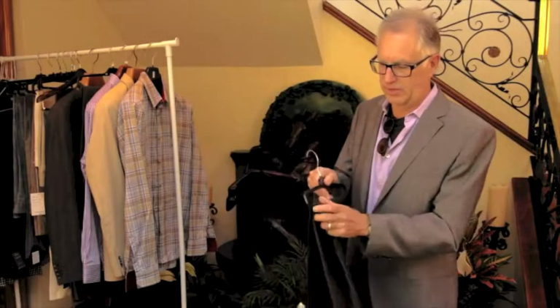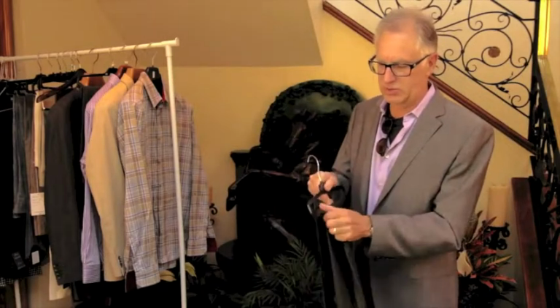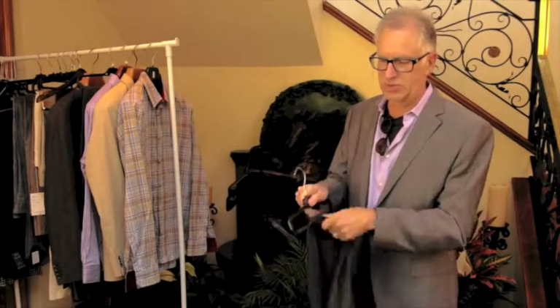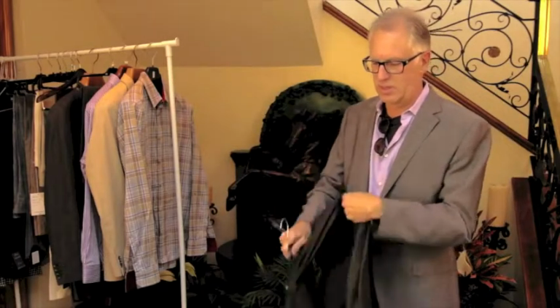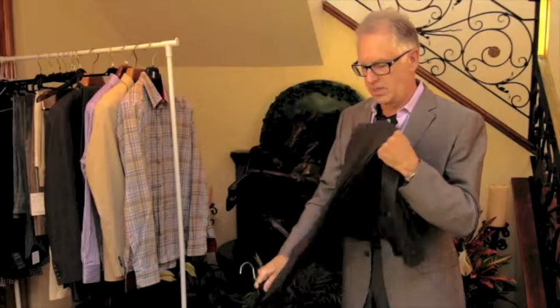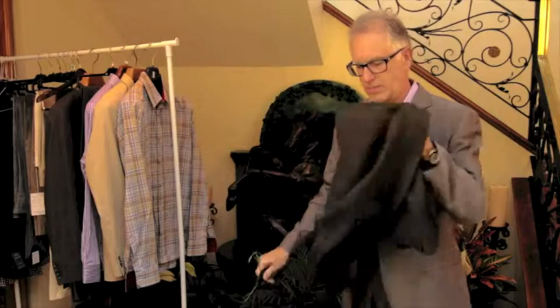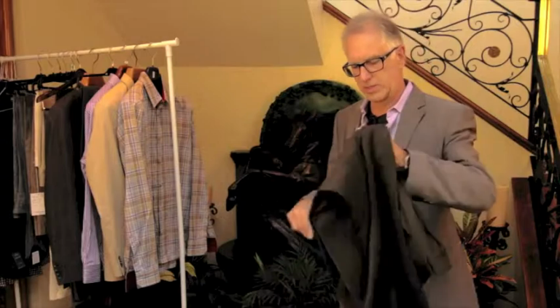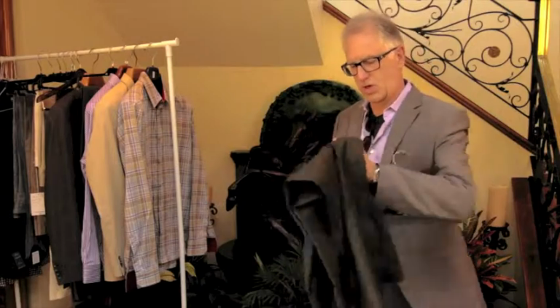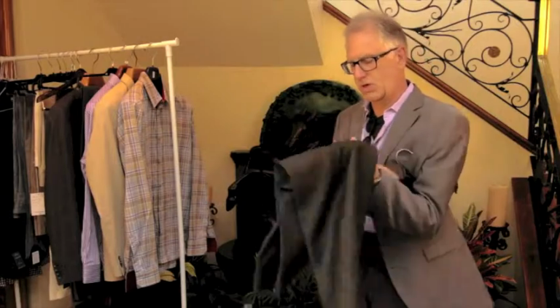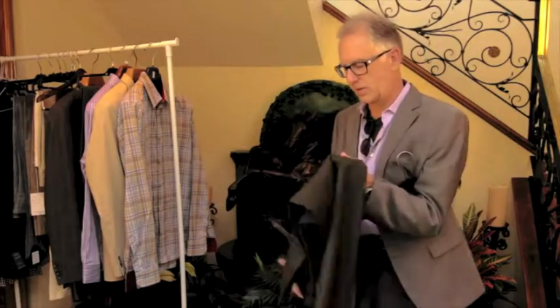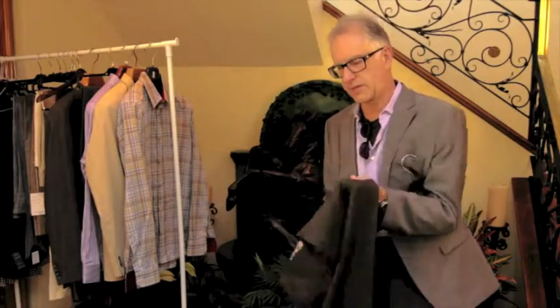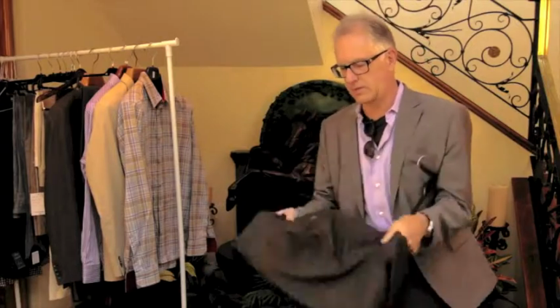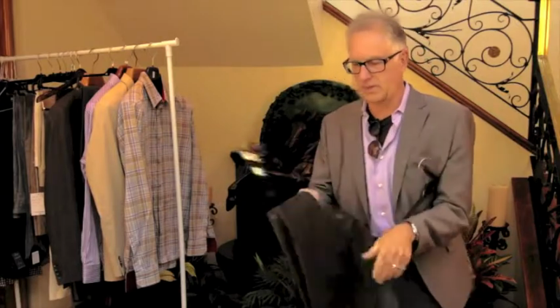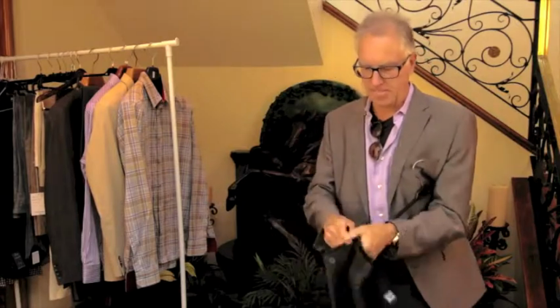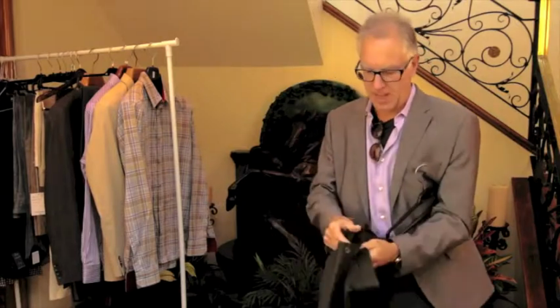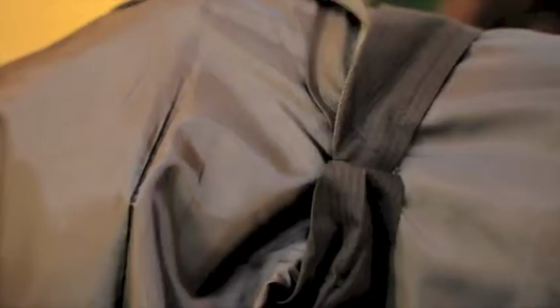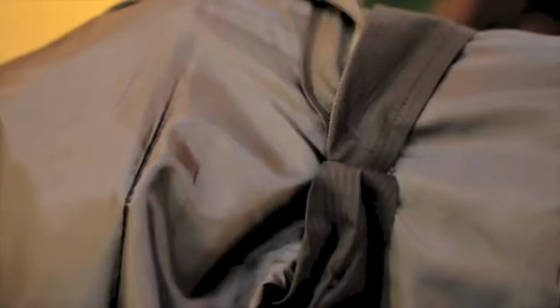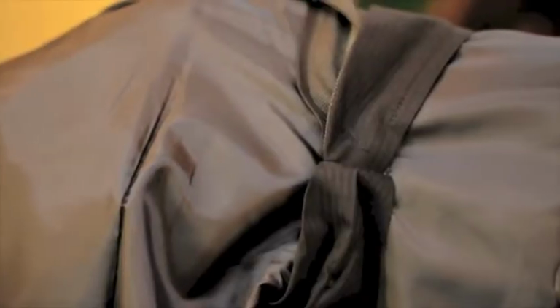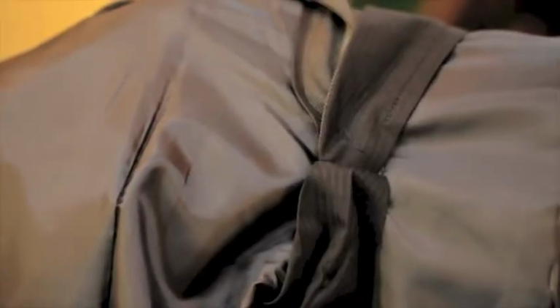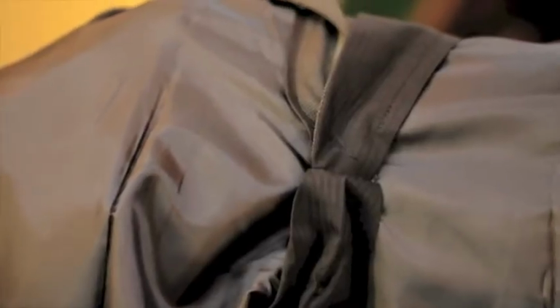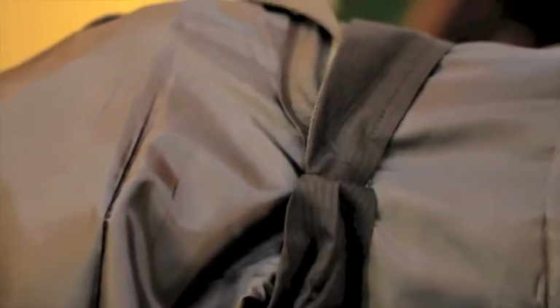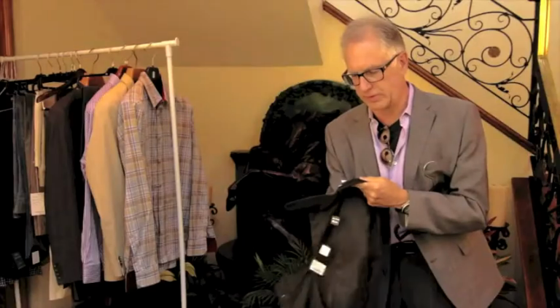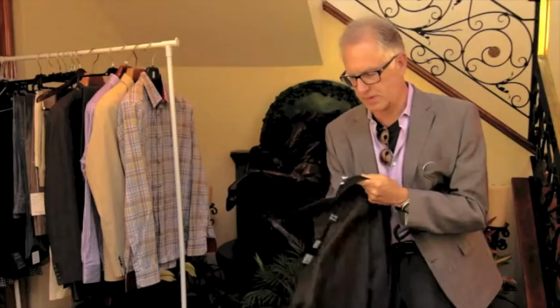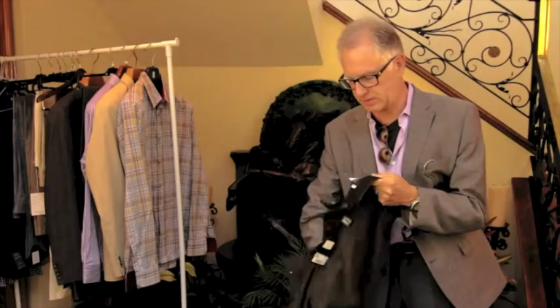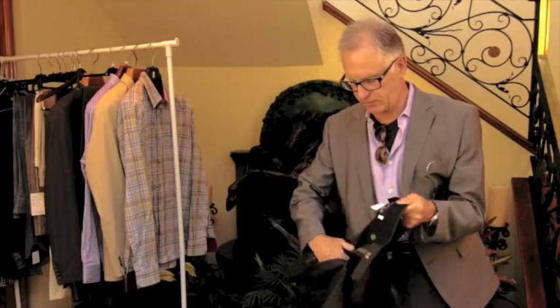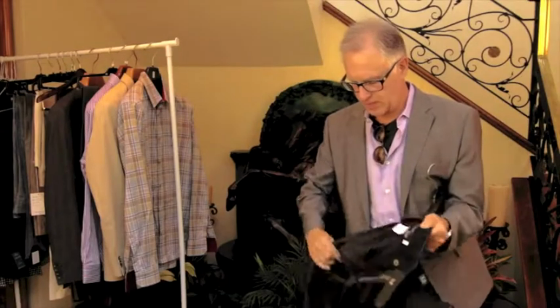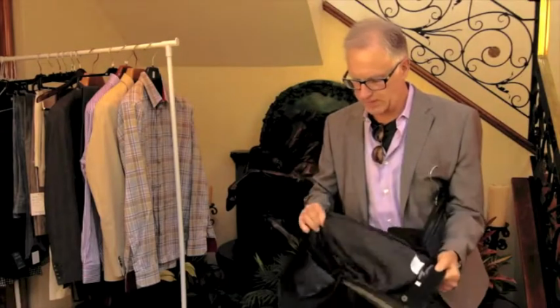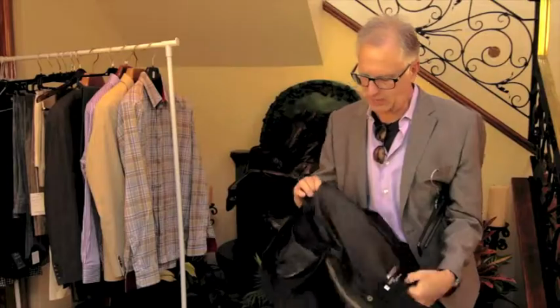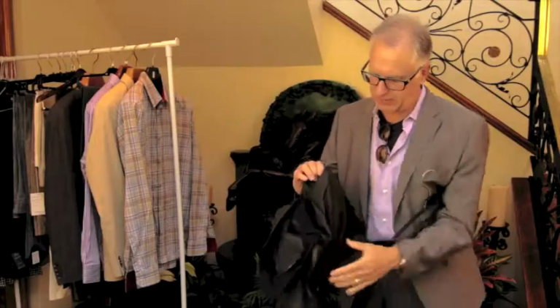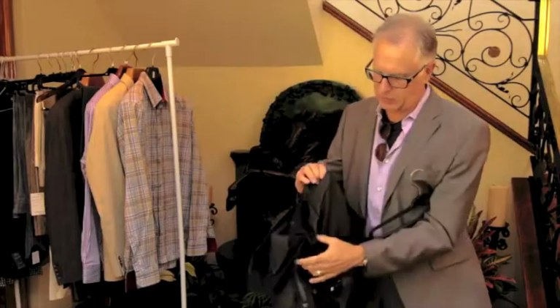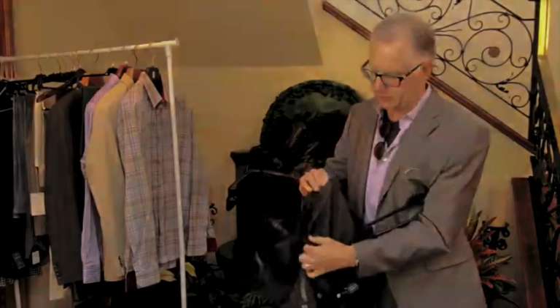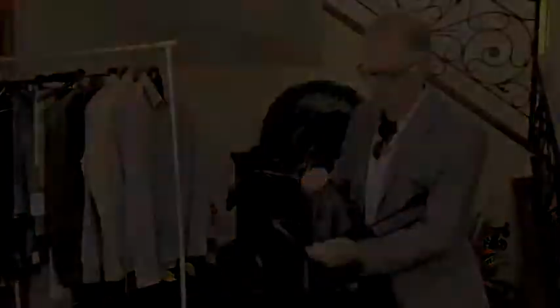In addition, the pants are lined to the knee, and there's a crotch shield like all the expensive Italian pants you would see.